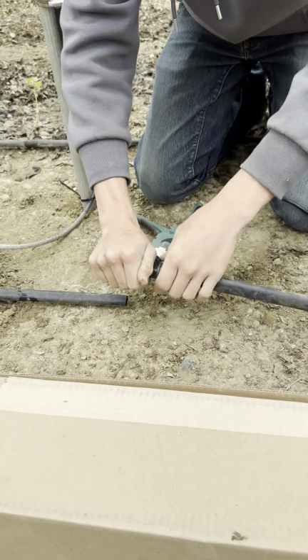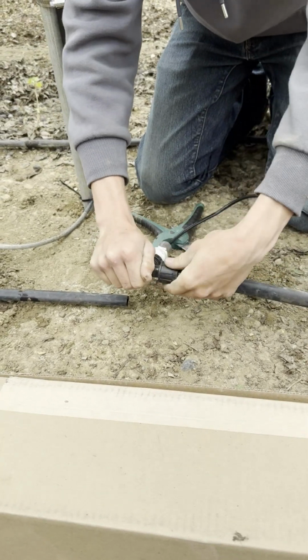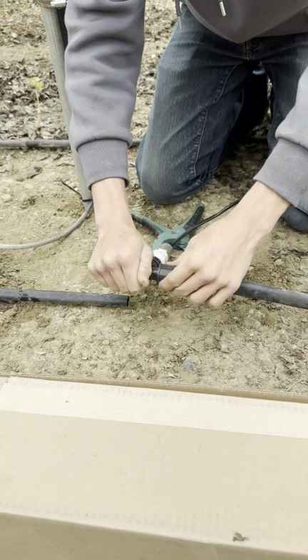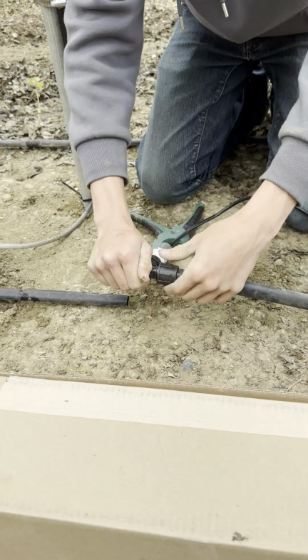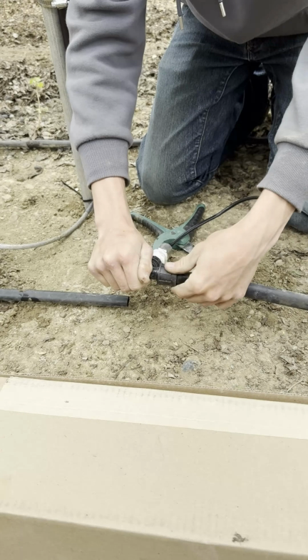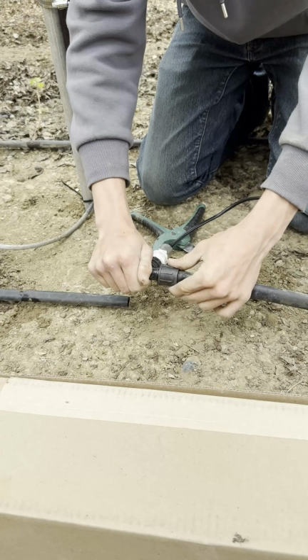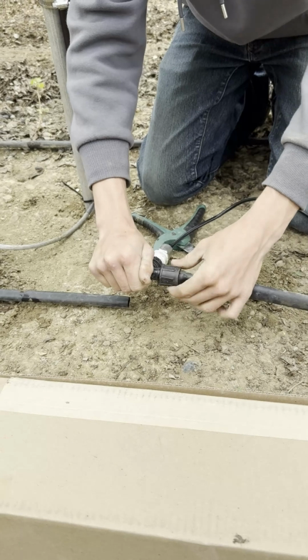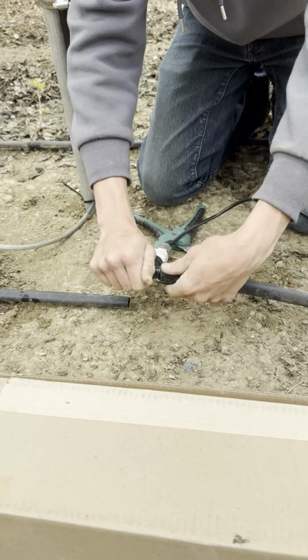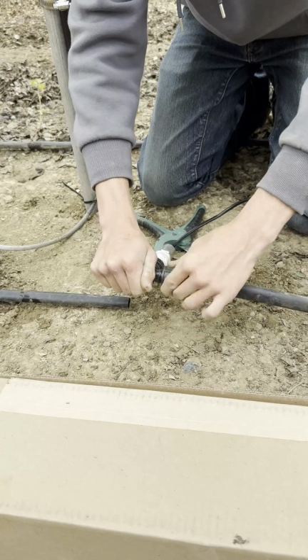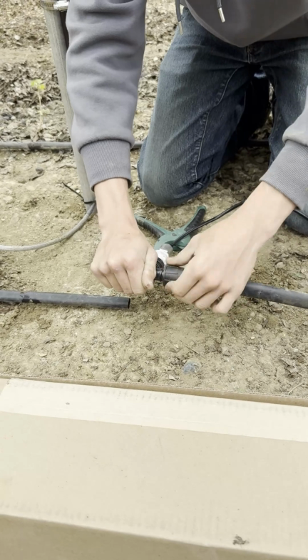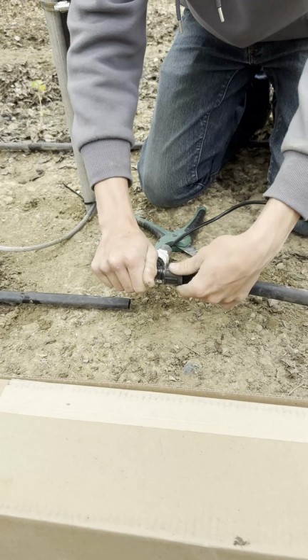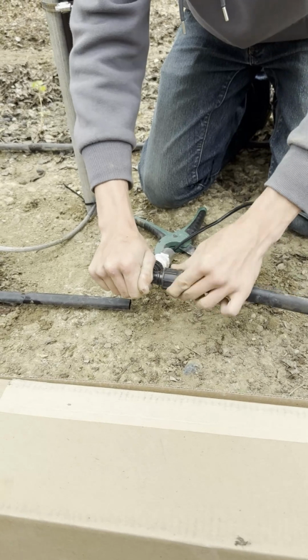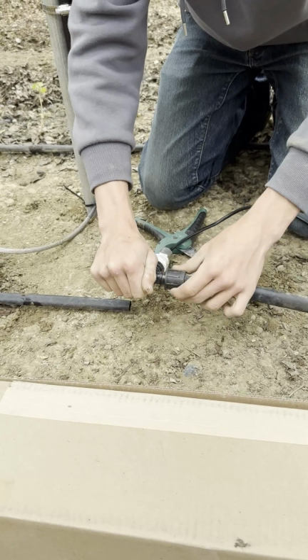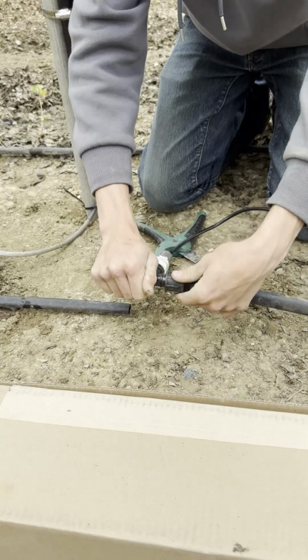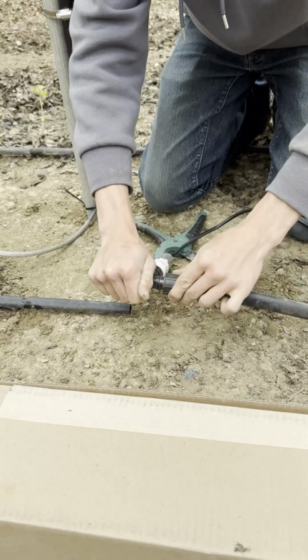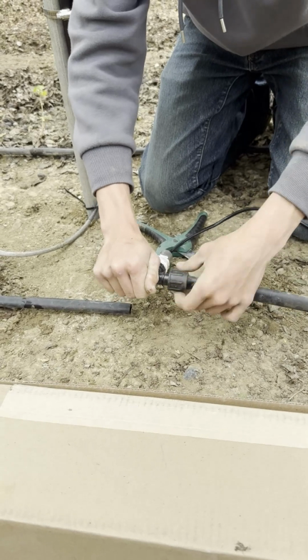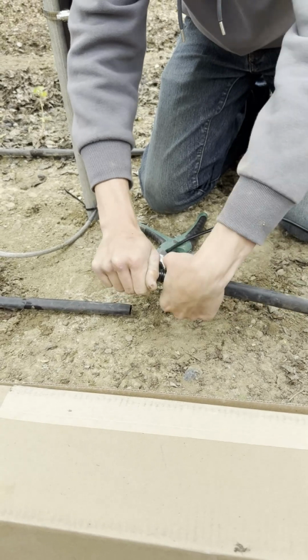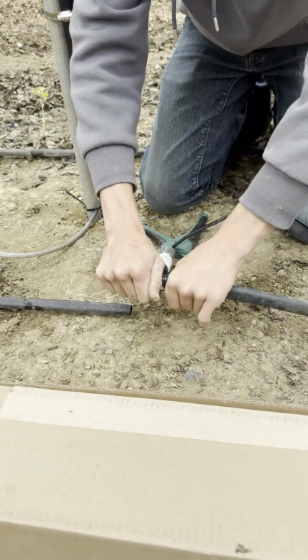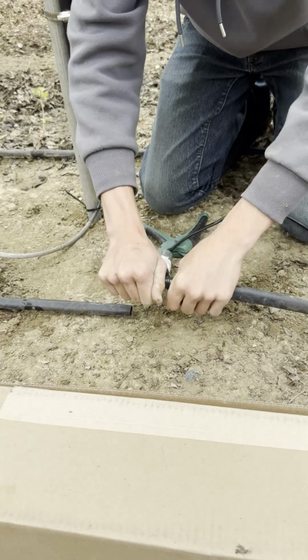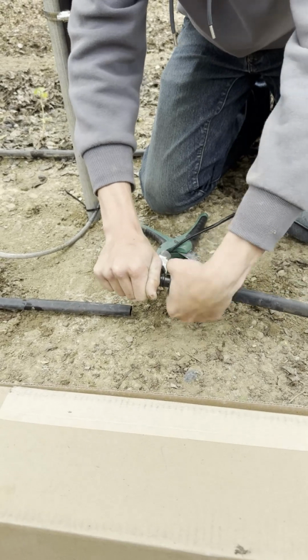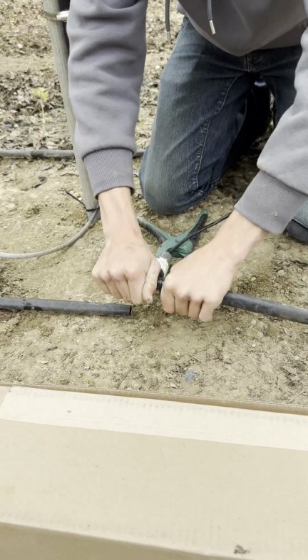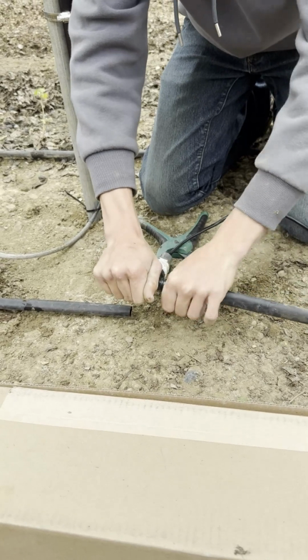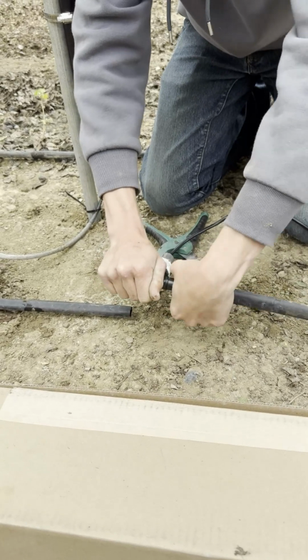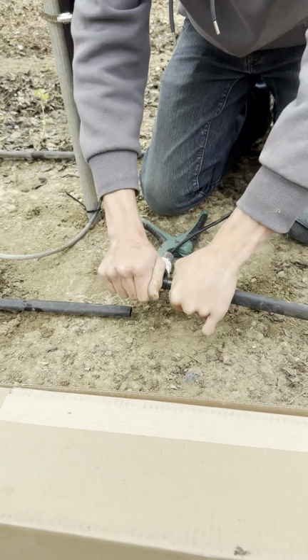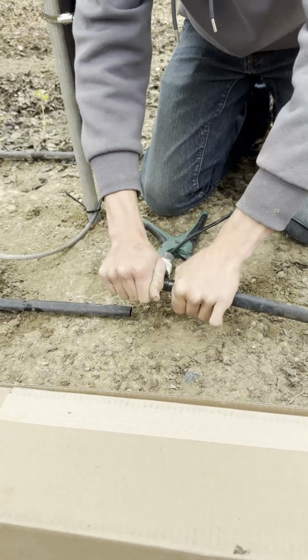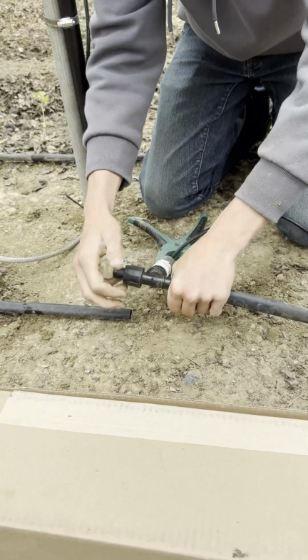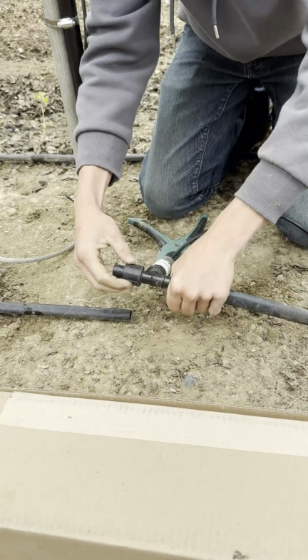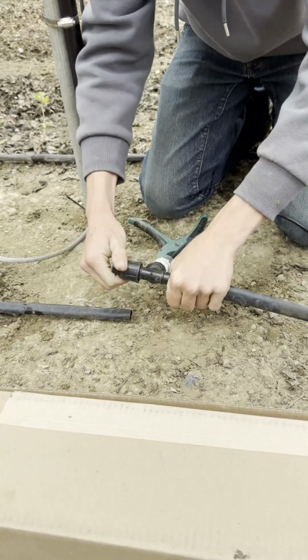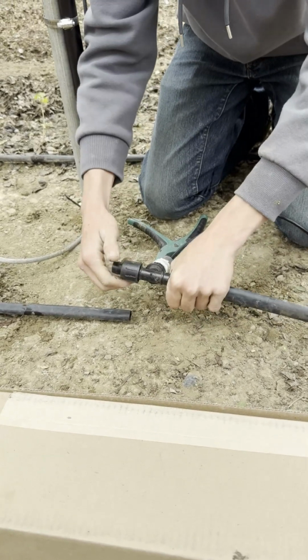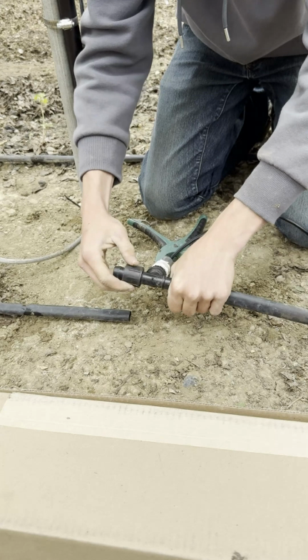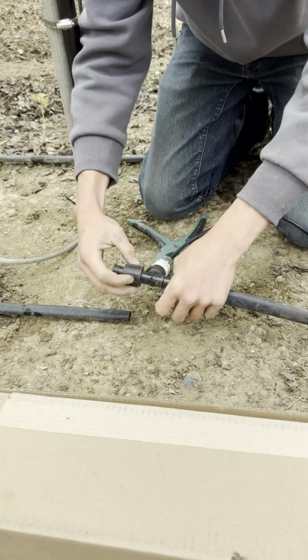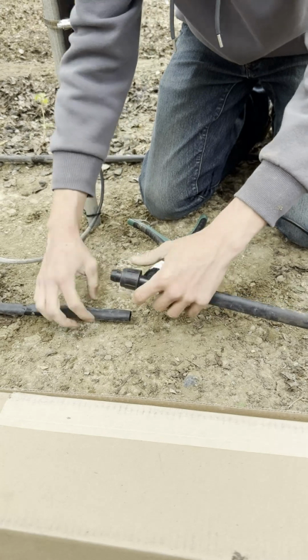Rejoin the line by inserting the T-fitting into the line, then tightening down each end firmly by hand.